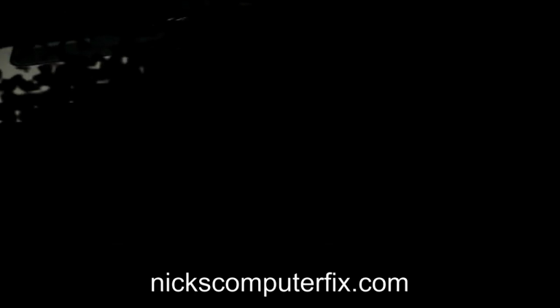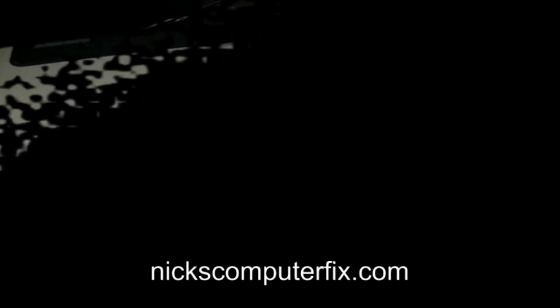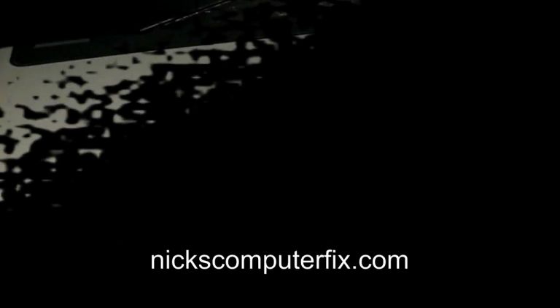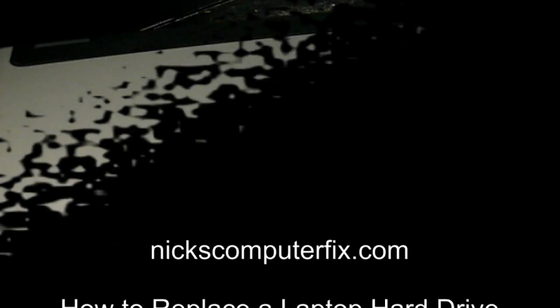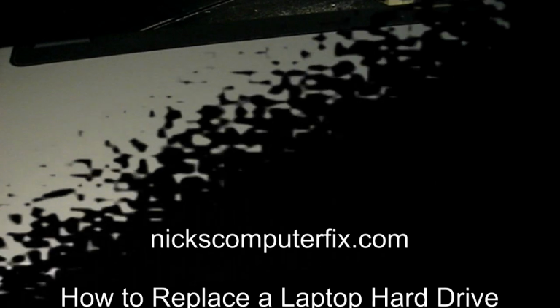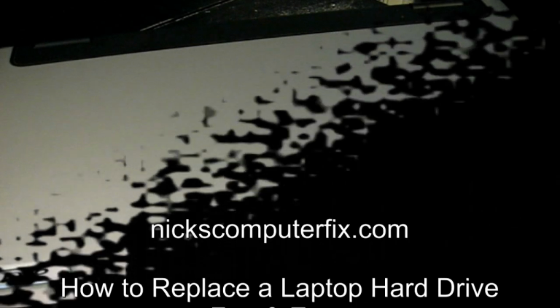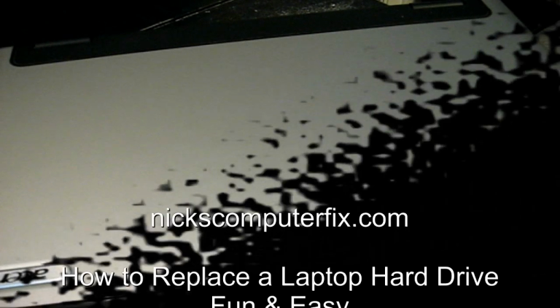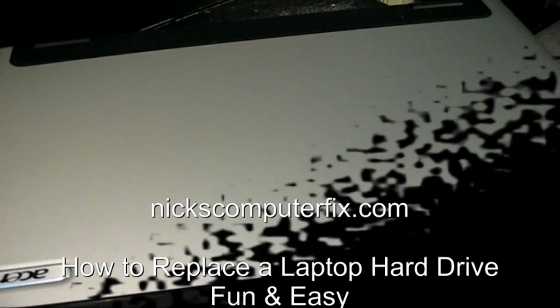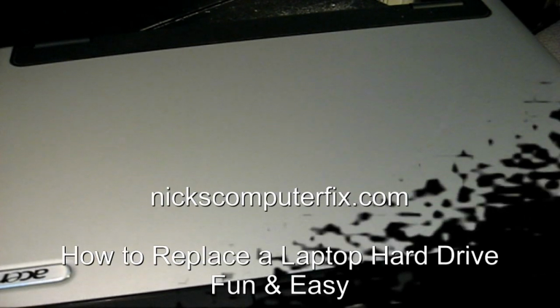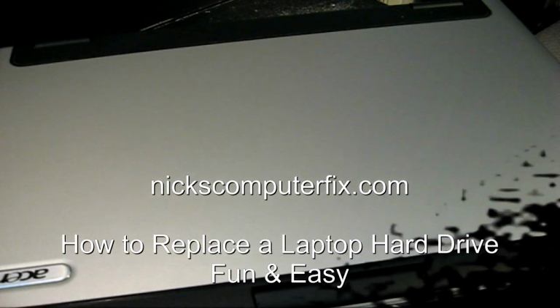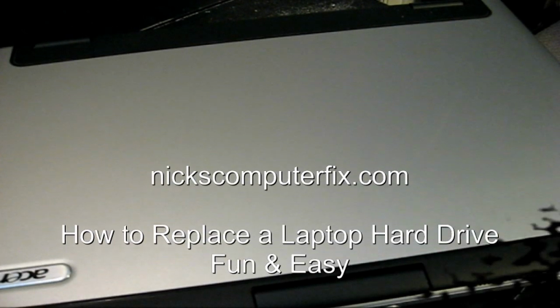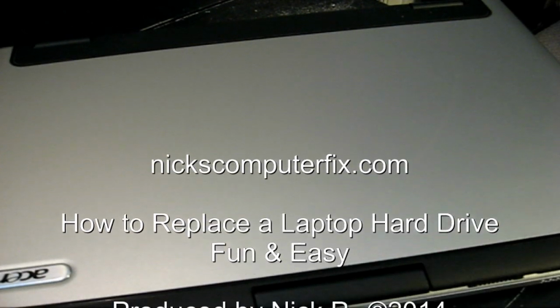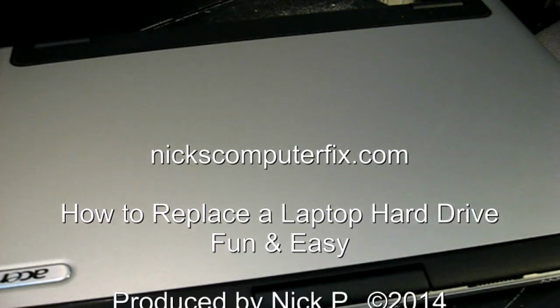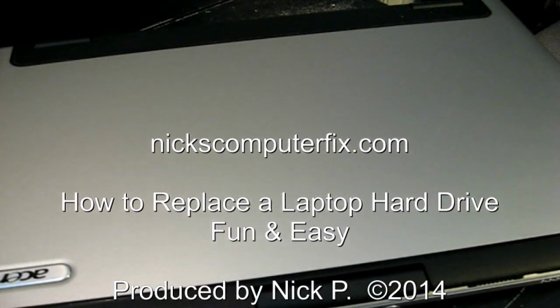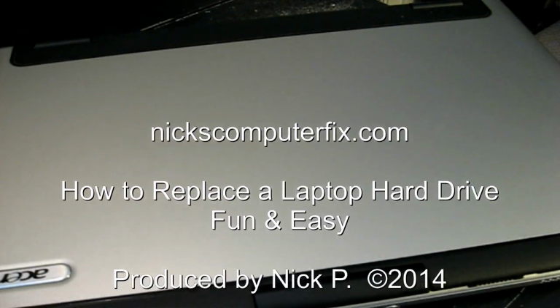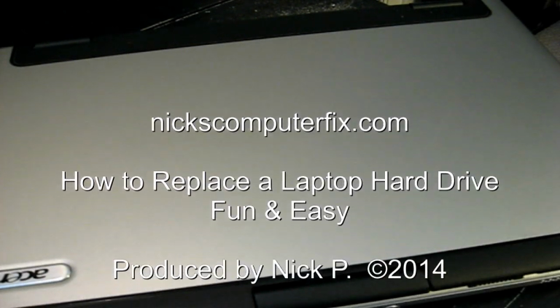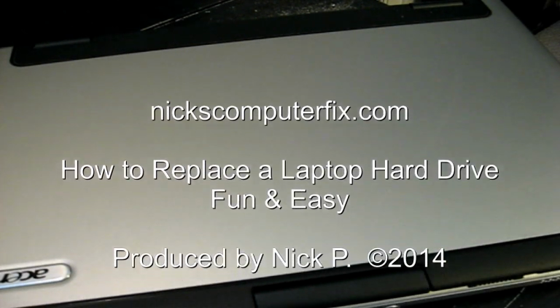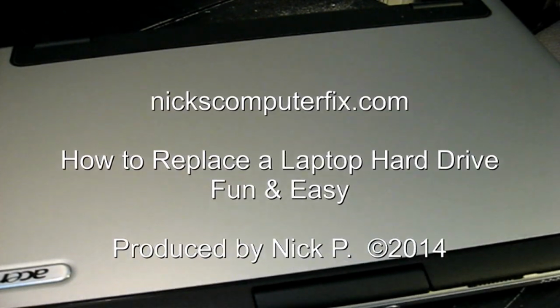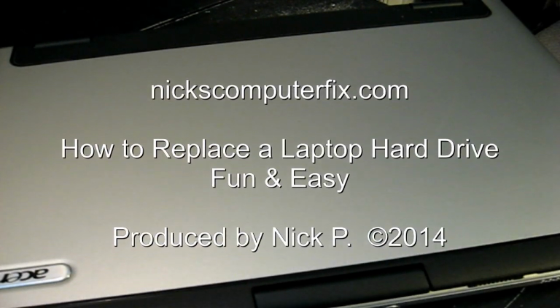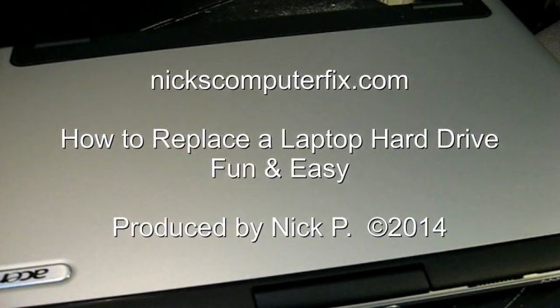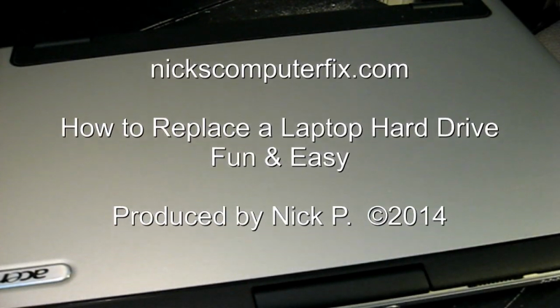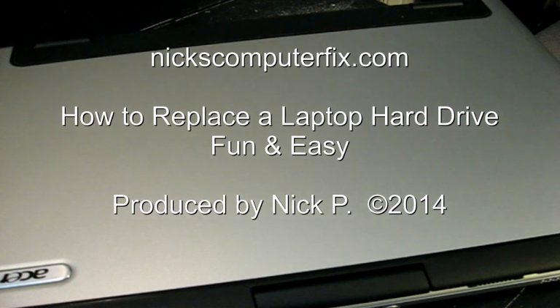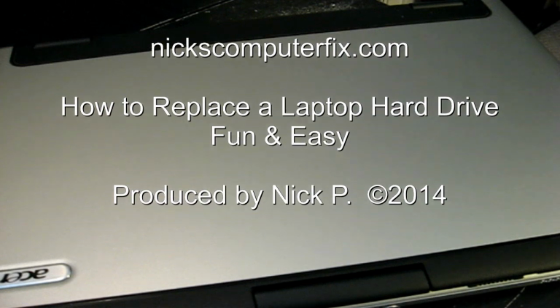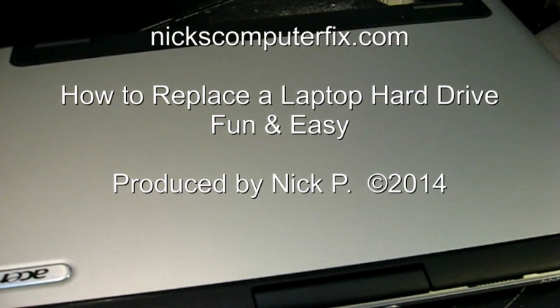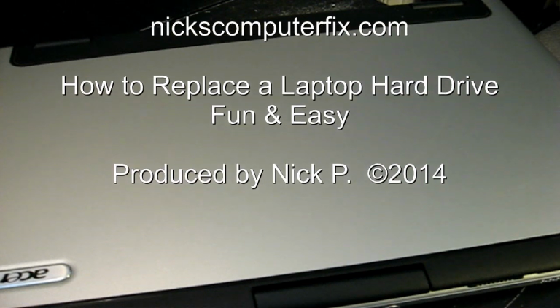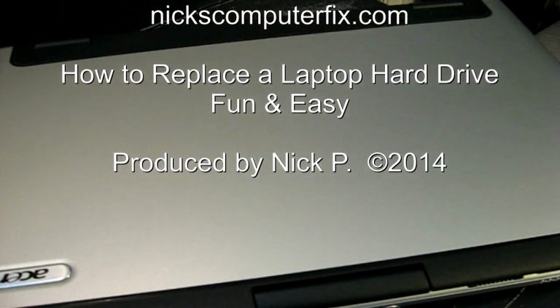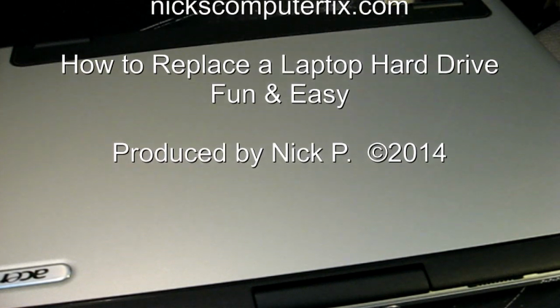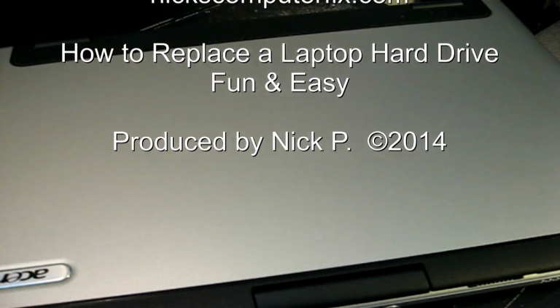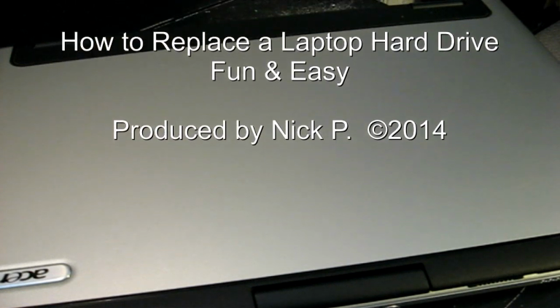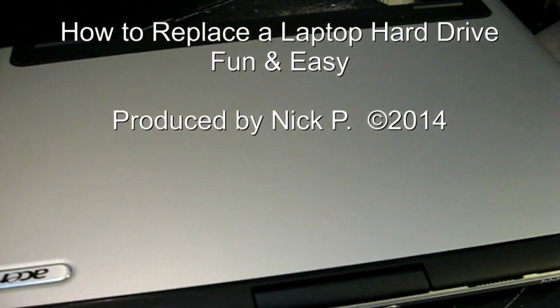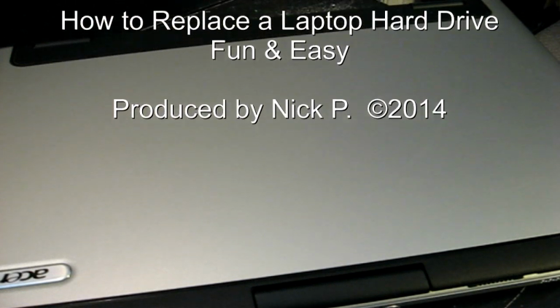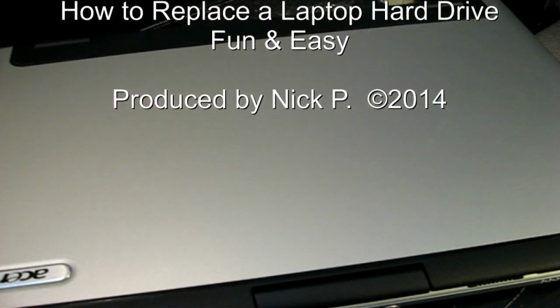Hello, this is Nick with Nick's ComputerFix.com and here's a quick video on how to replace a laptop hard drive.